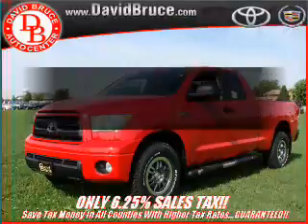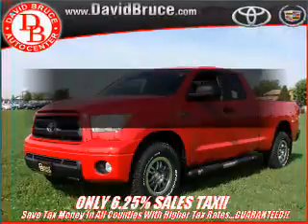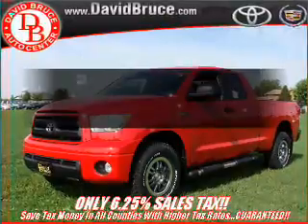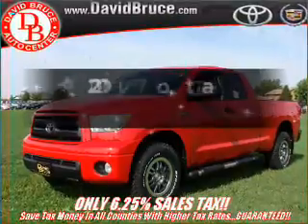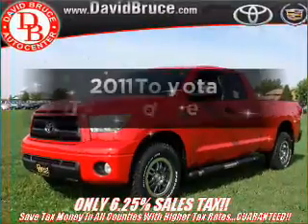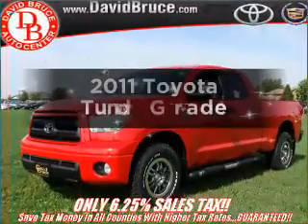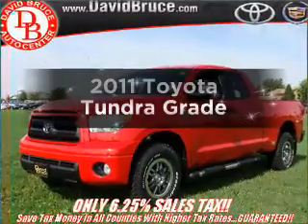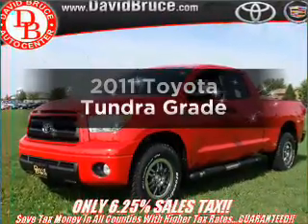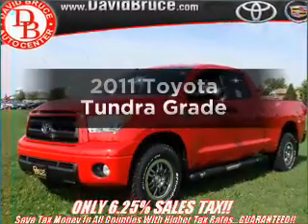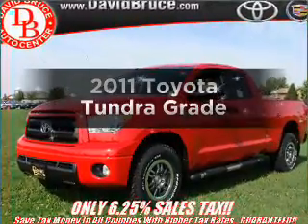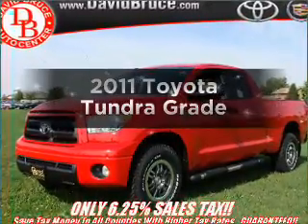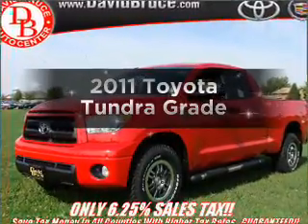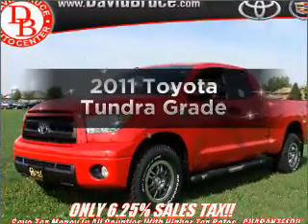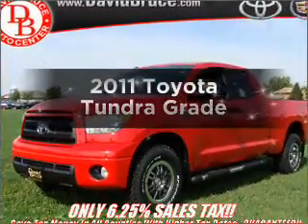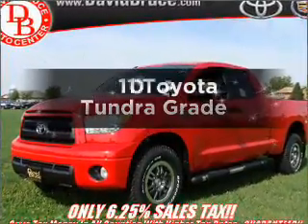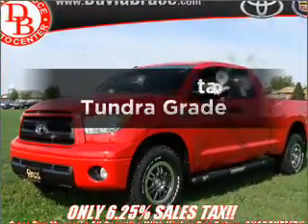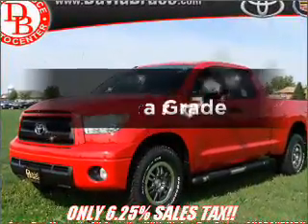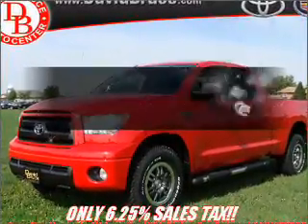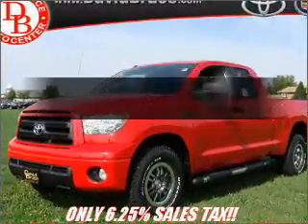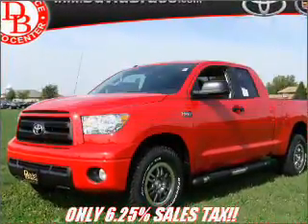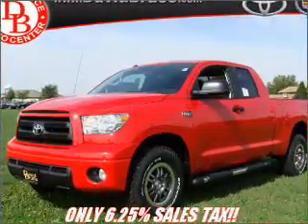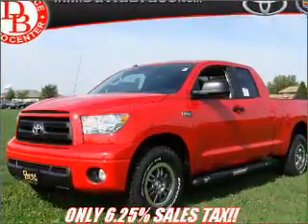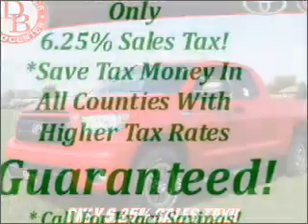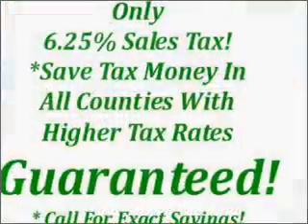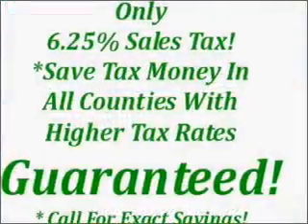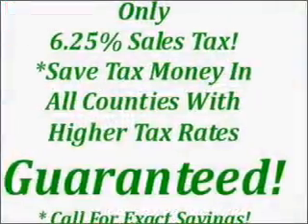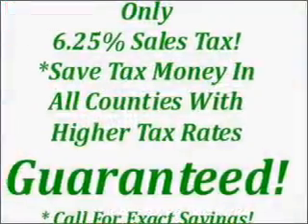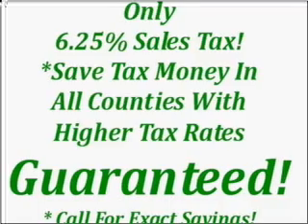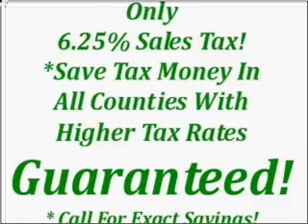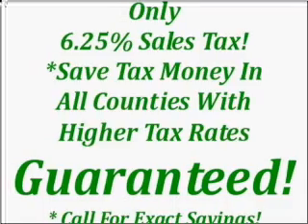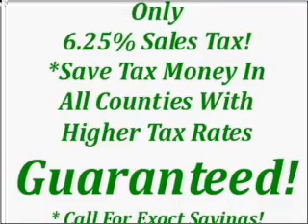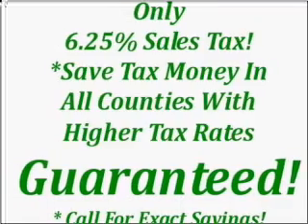Presenting the 2011 Toyota Tundra. Travel the roads in style and comfort in this great vehicle.